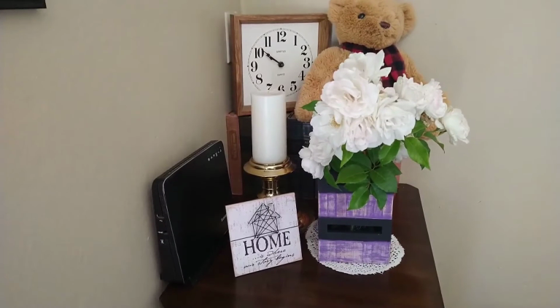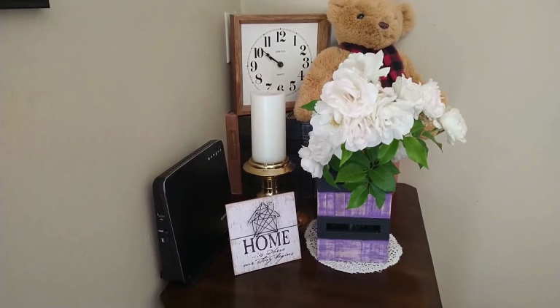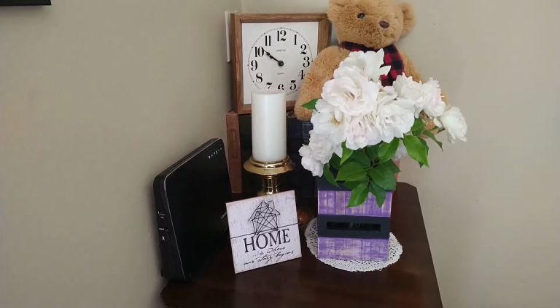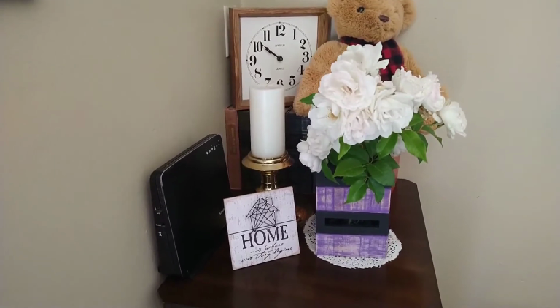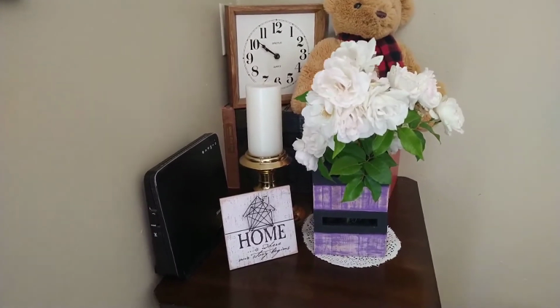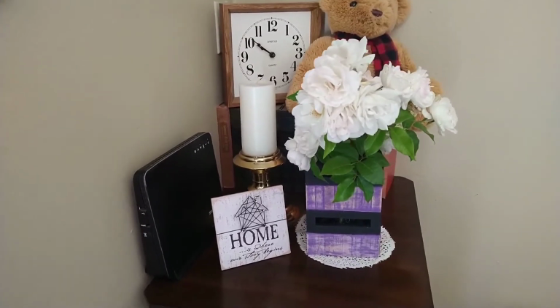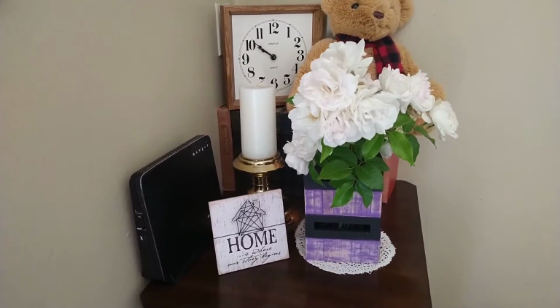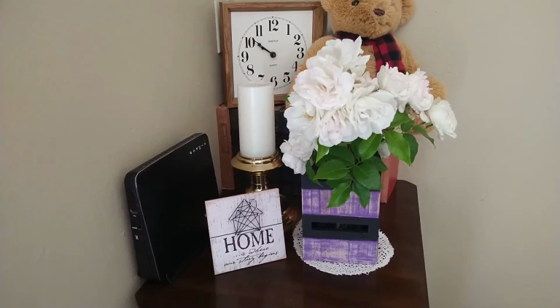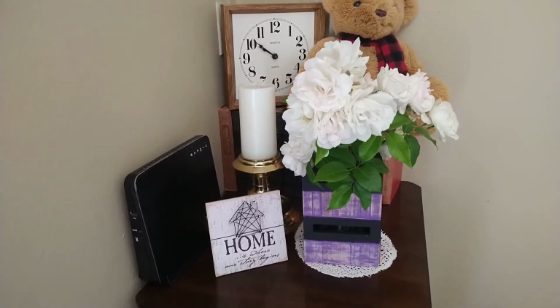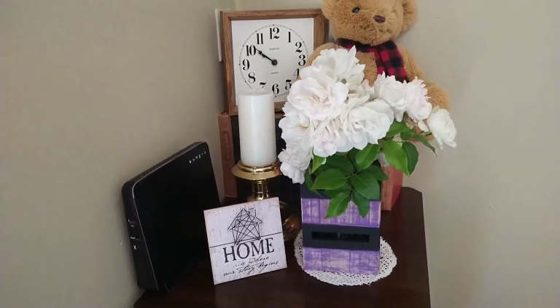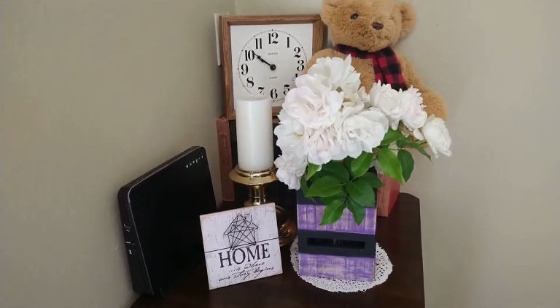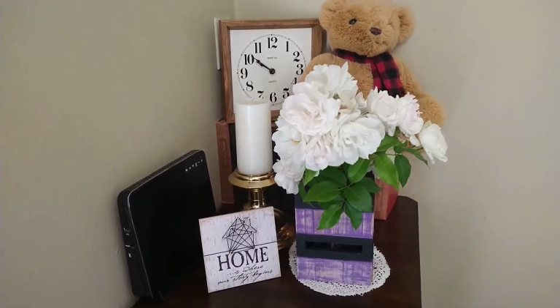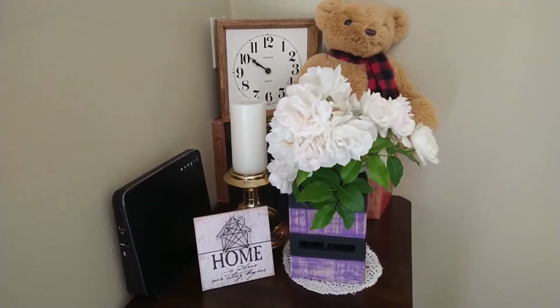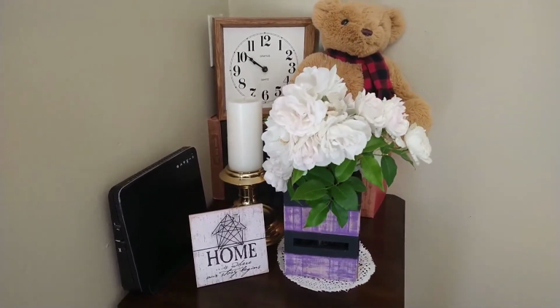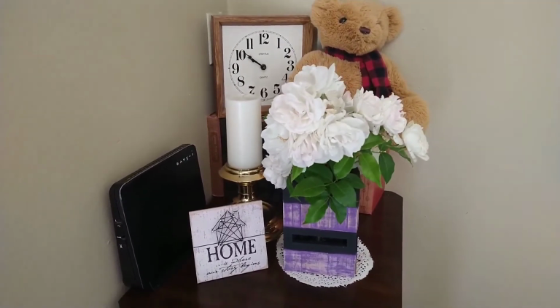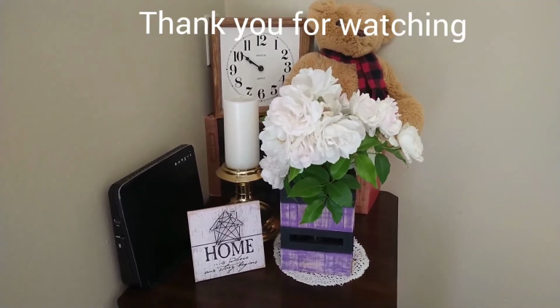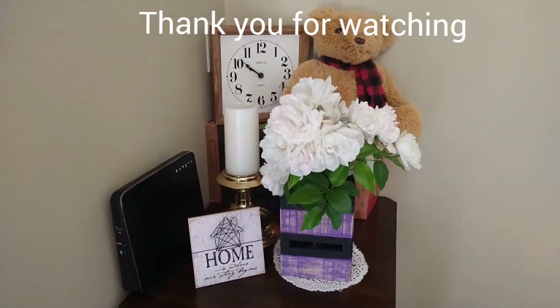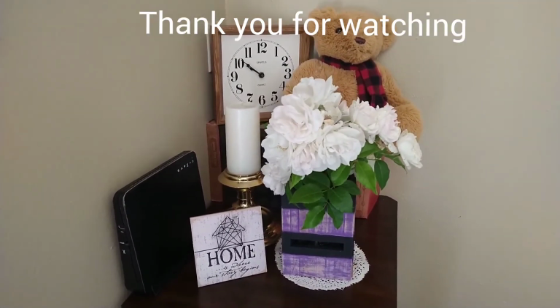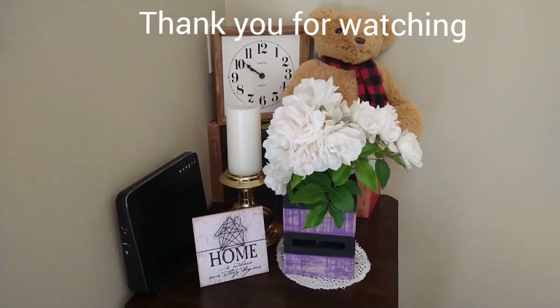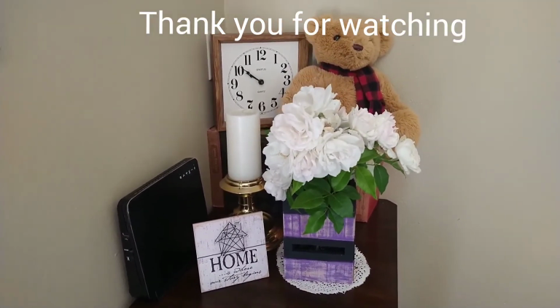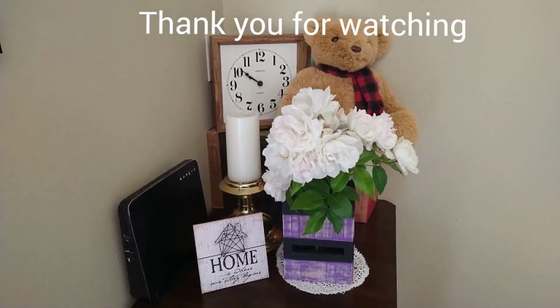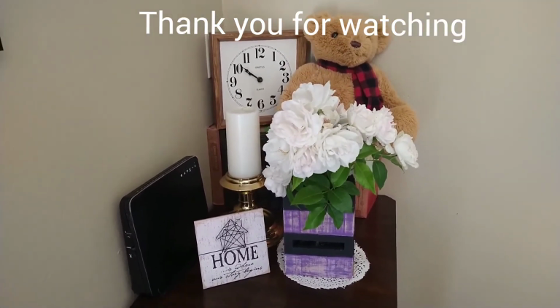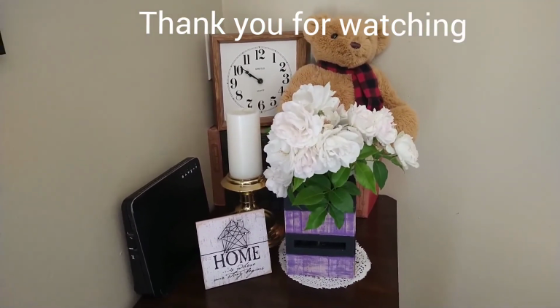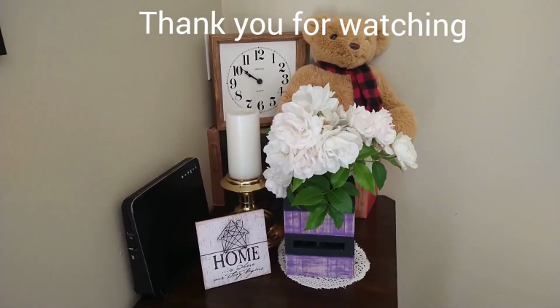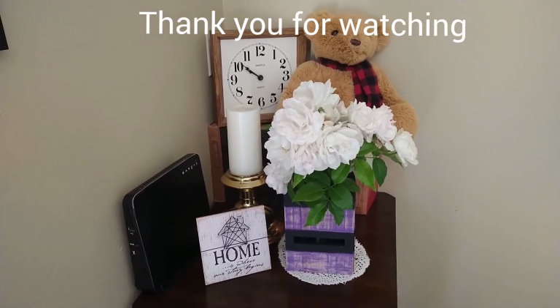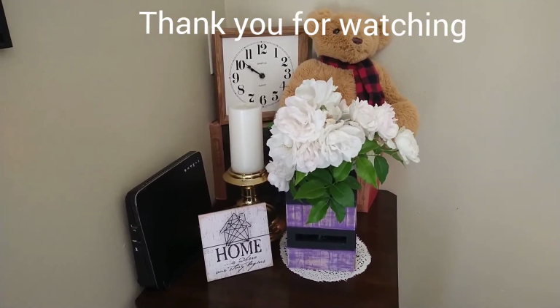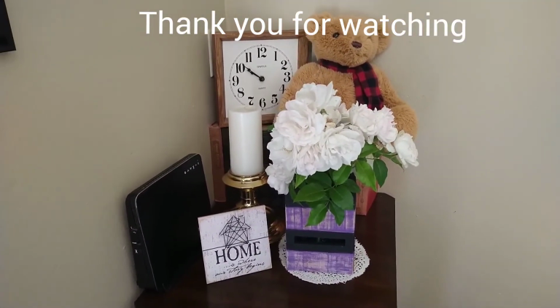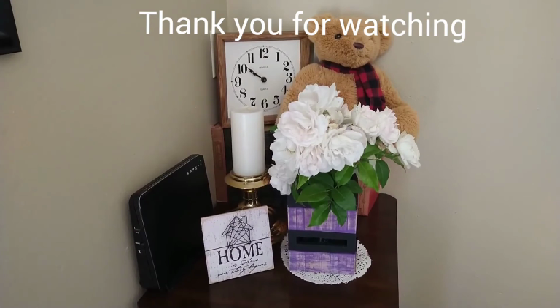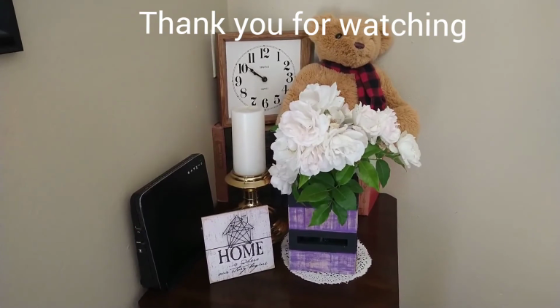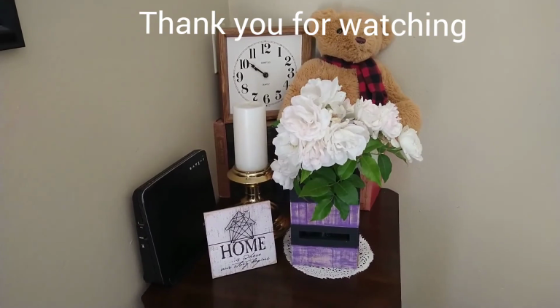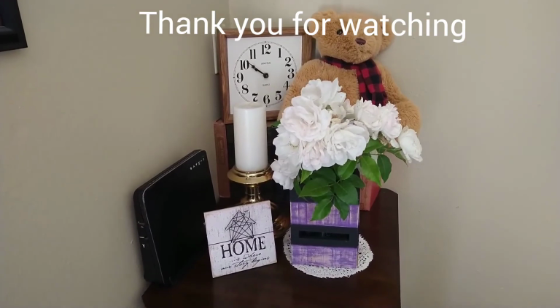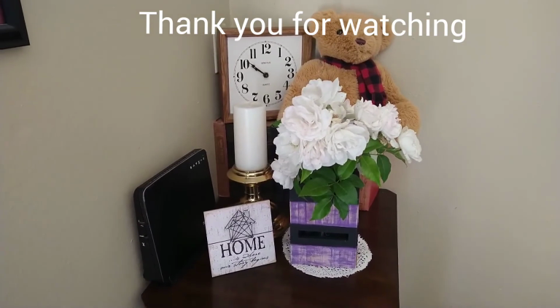Please don't forget to subscribe, like, and share. Until my next video, bye for now.